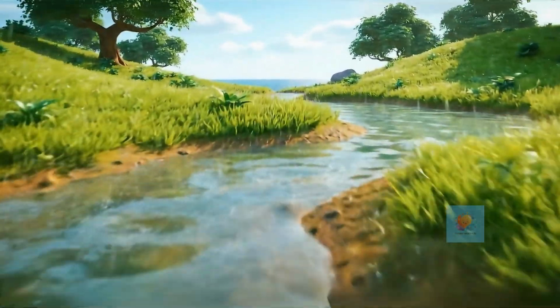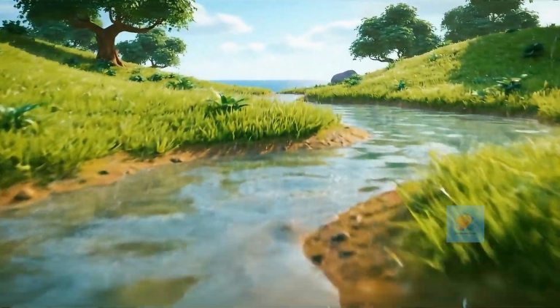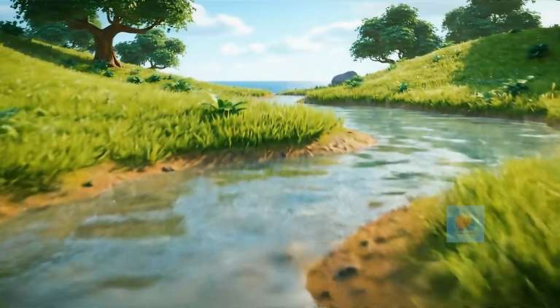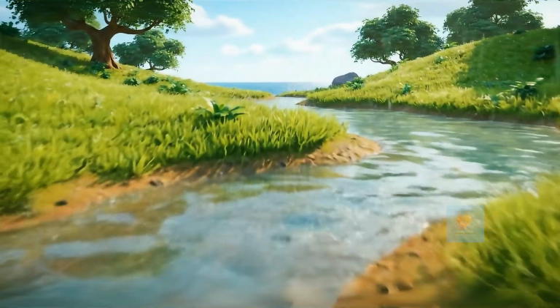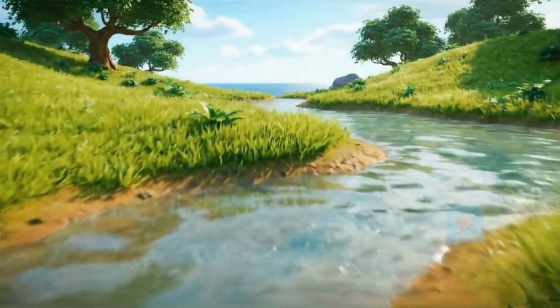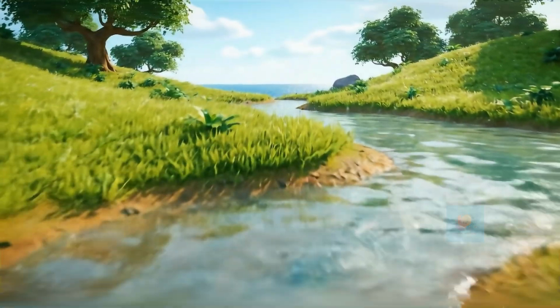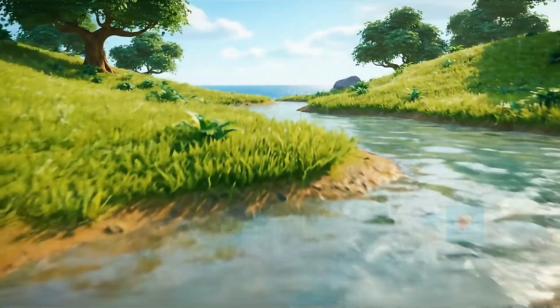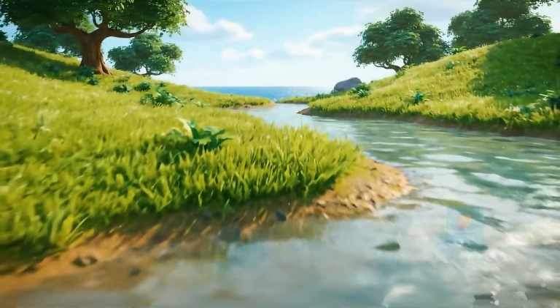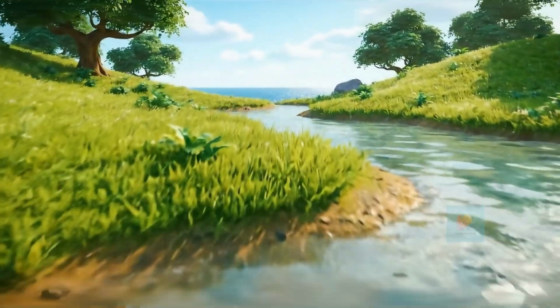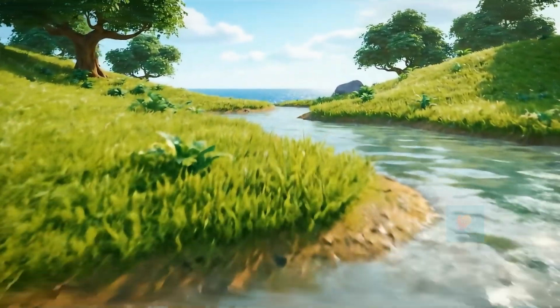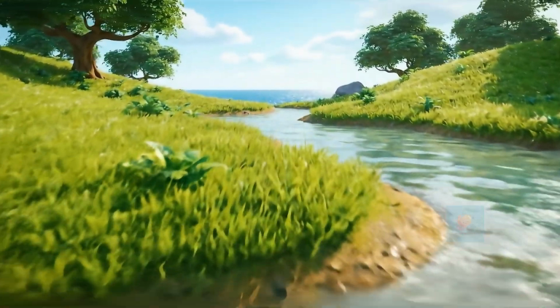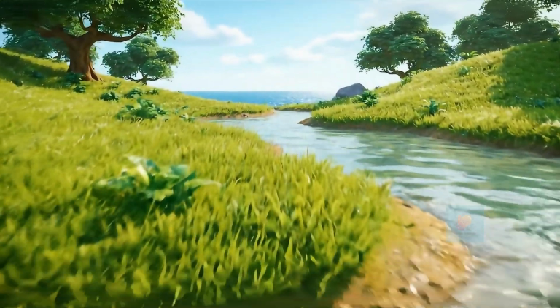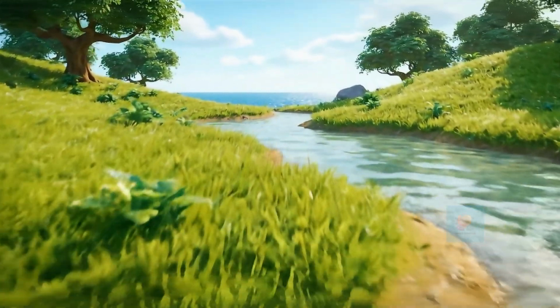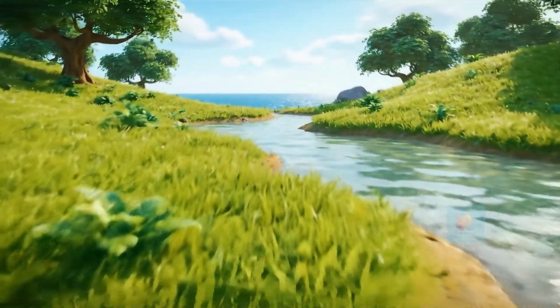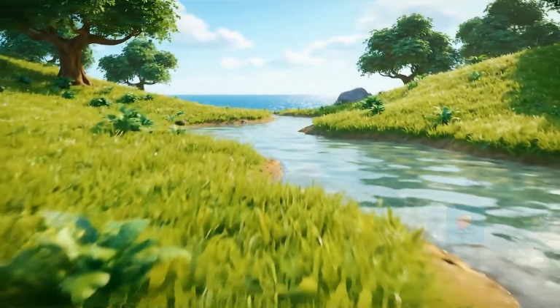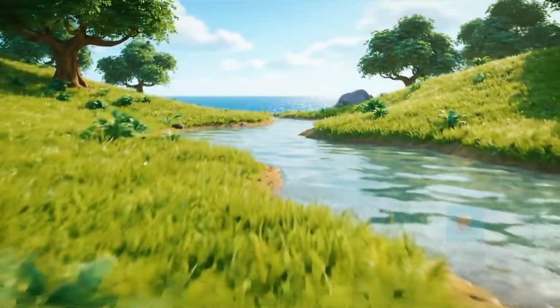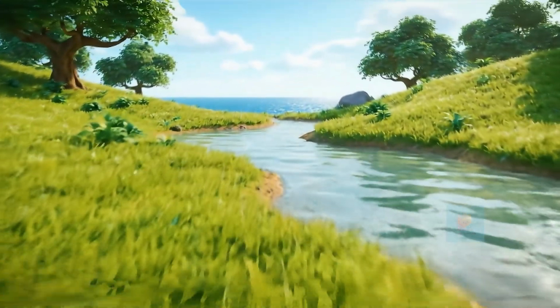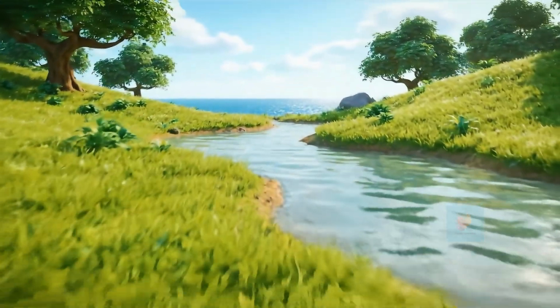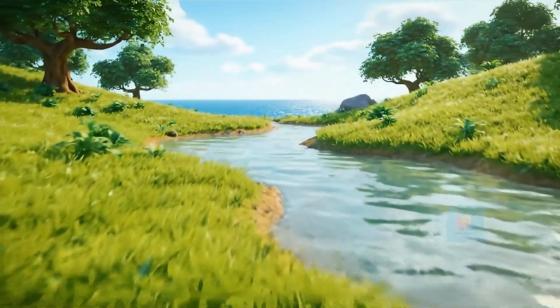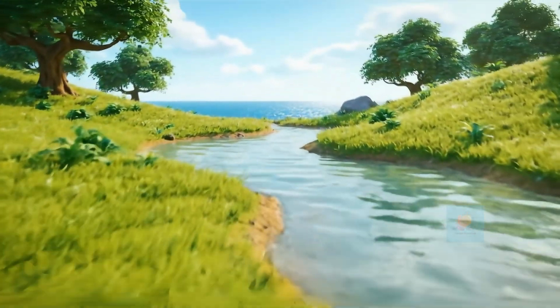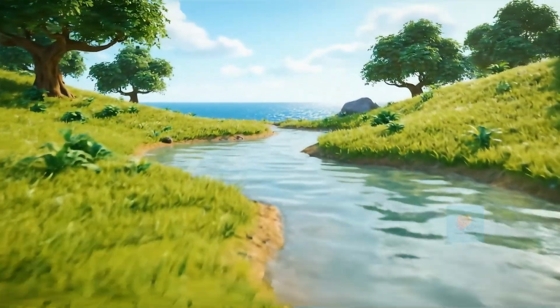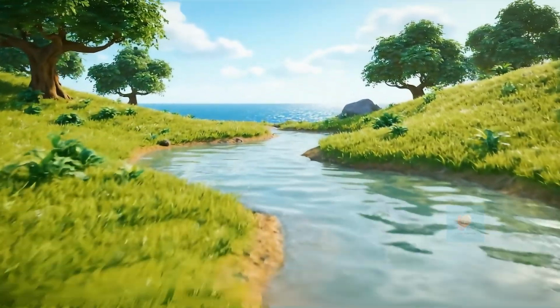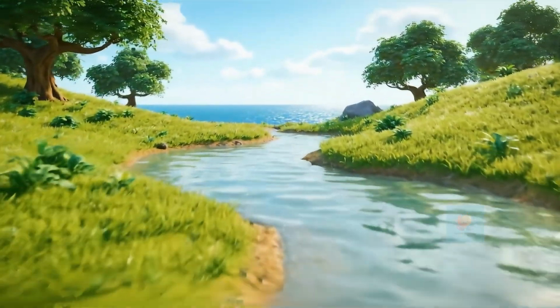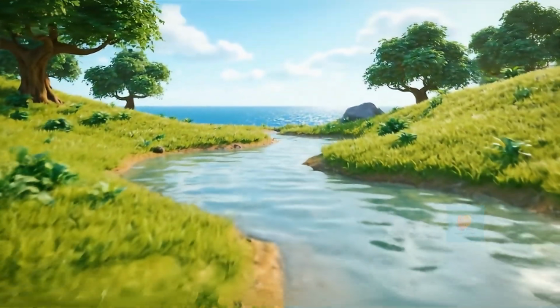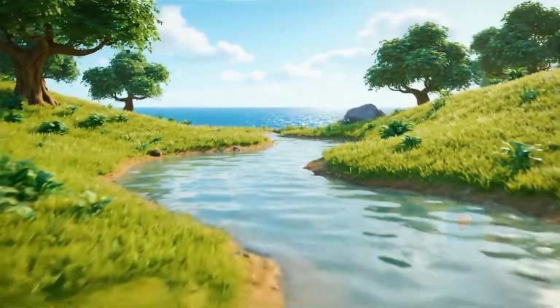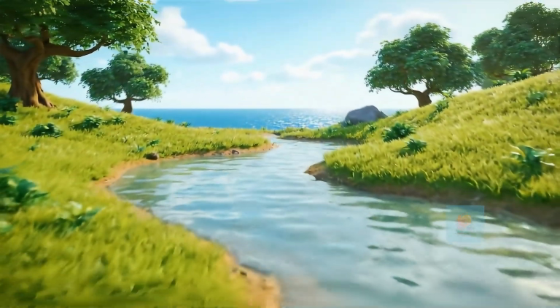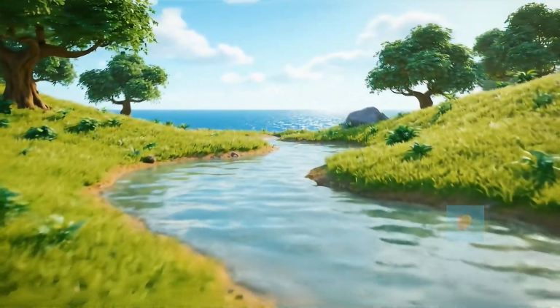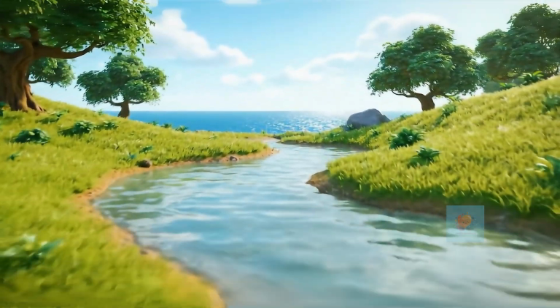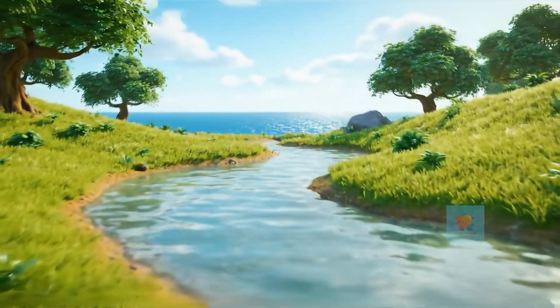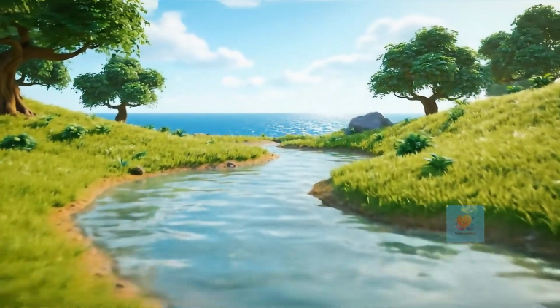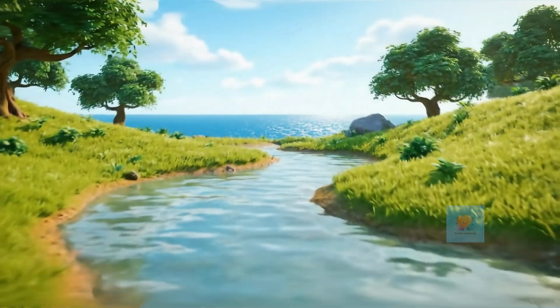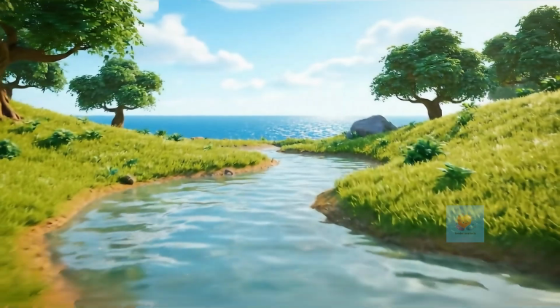It keeps moving. It fills puddles, streams, and rivers, ready for the water cycle to start again.